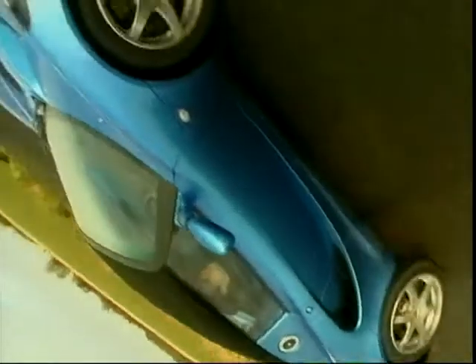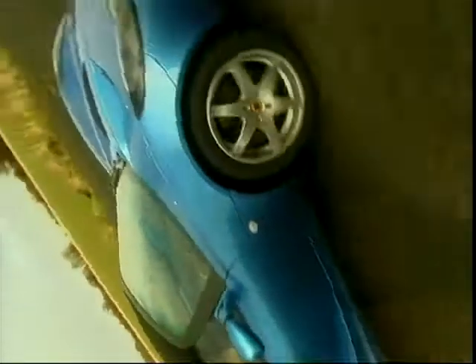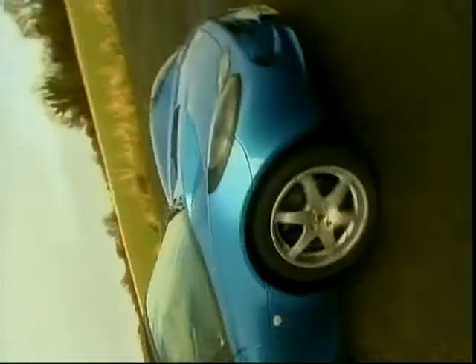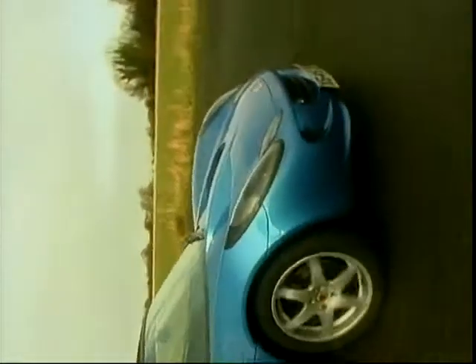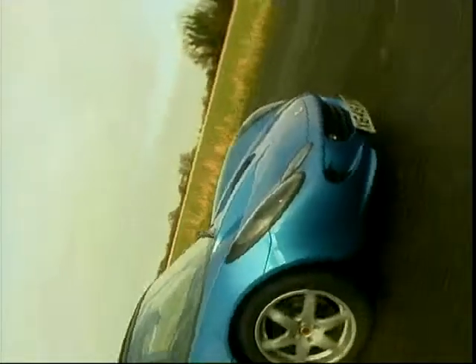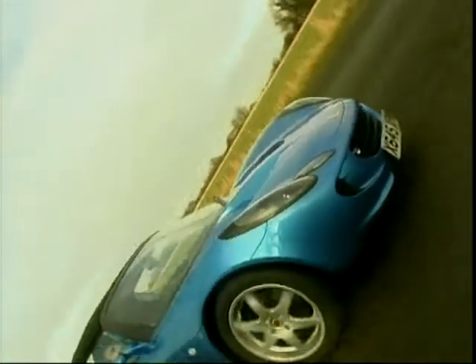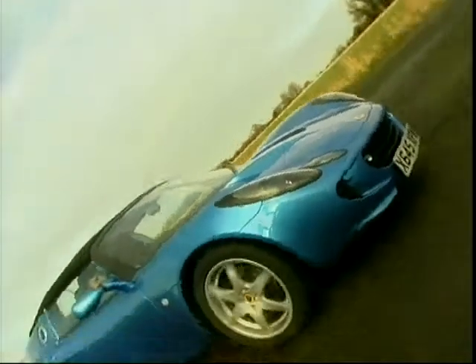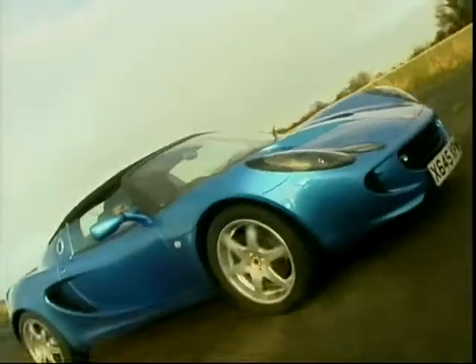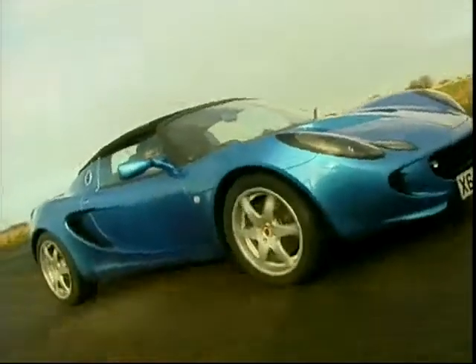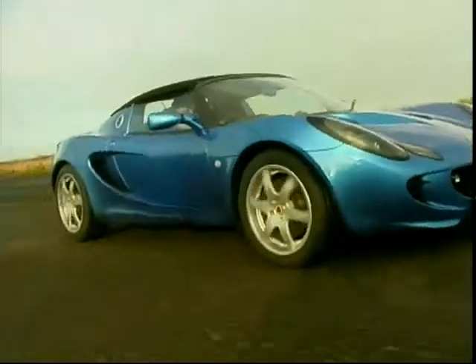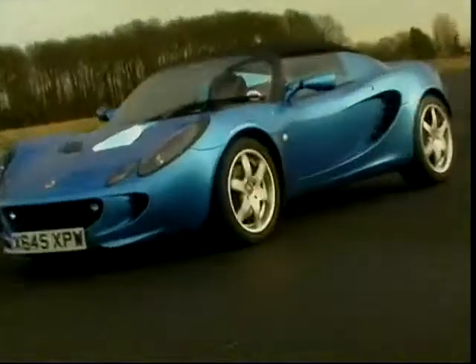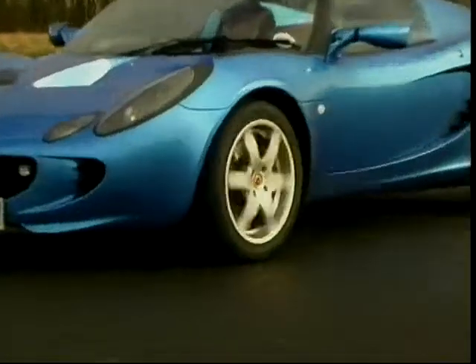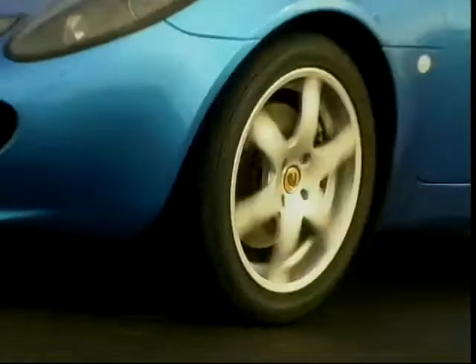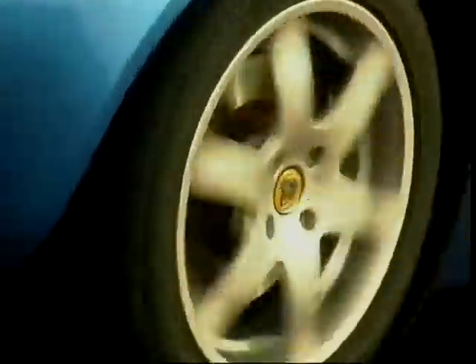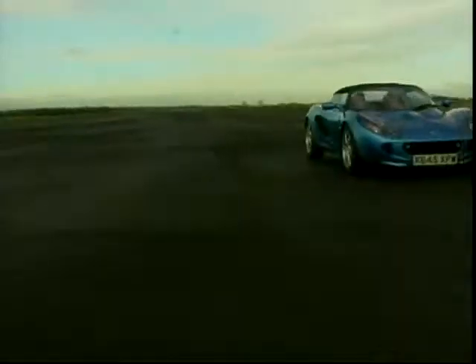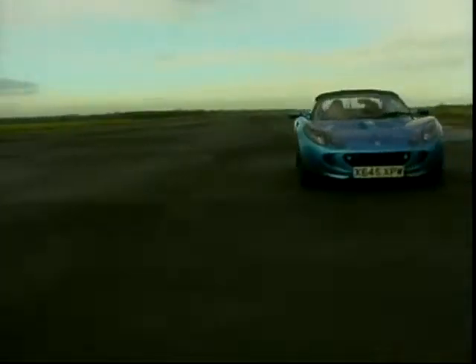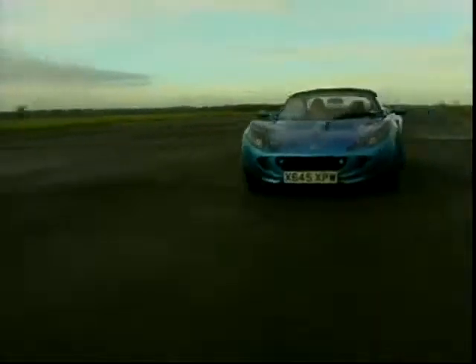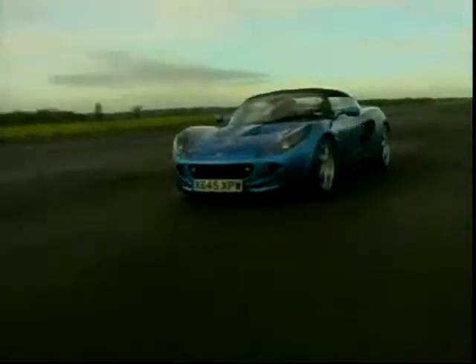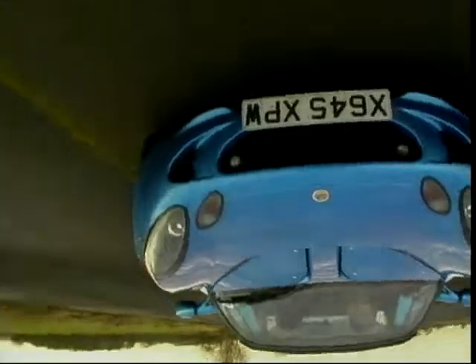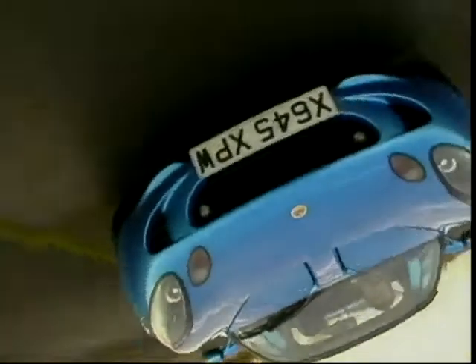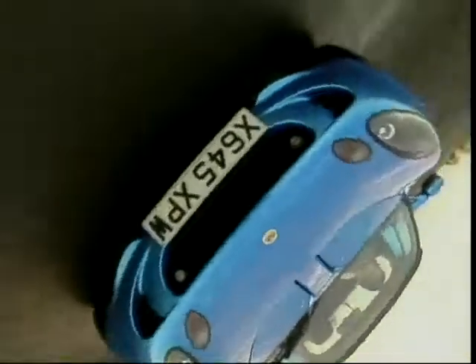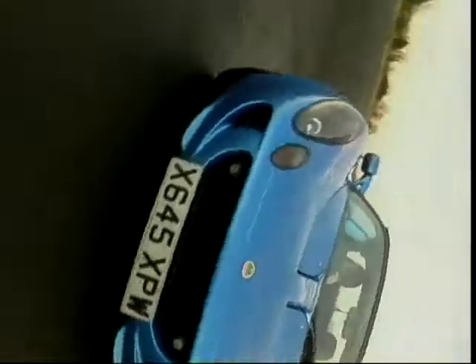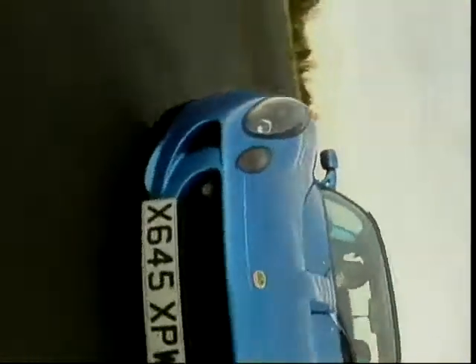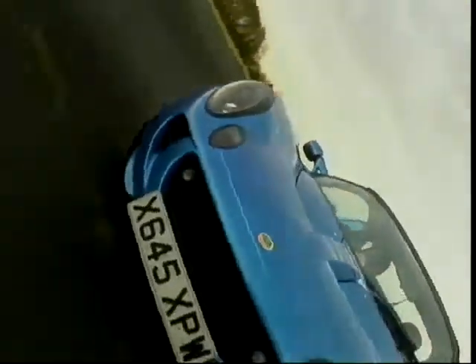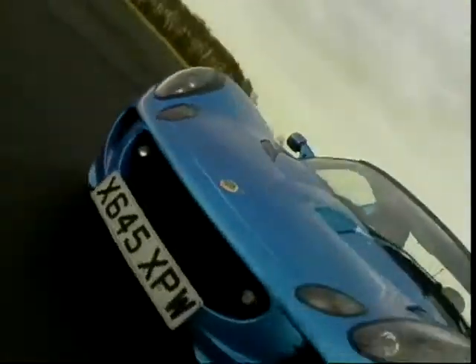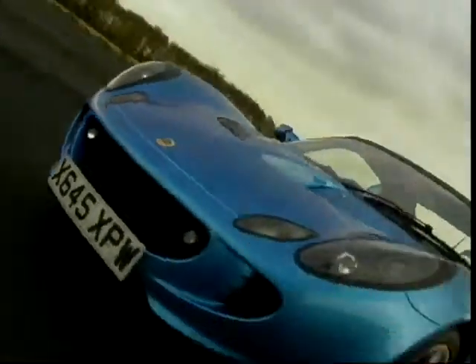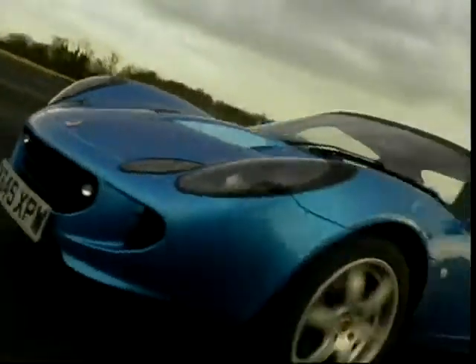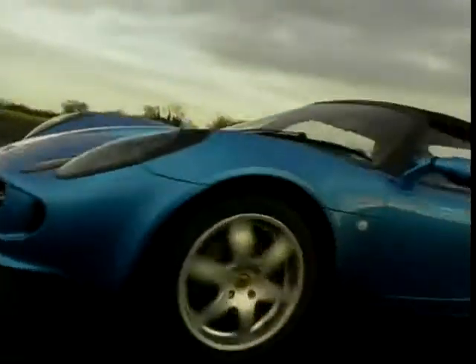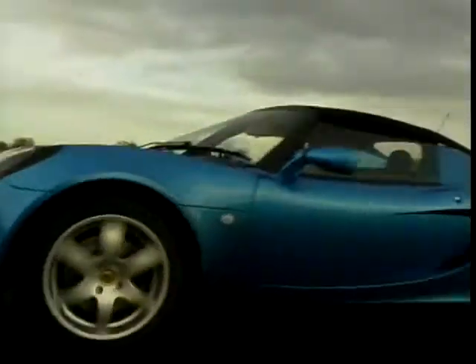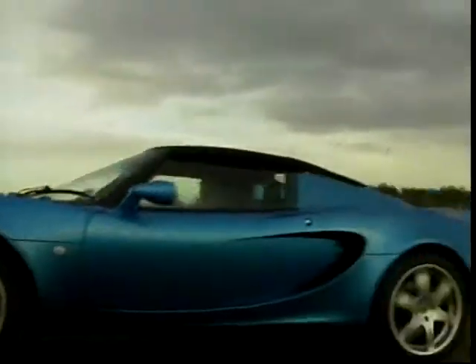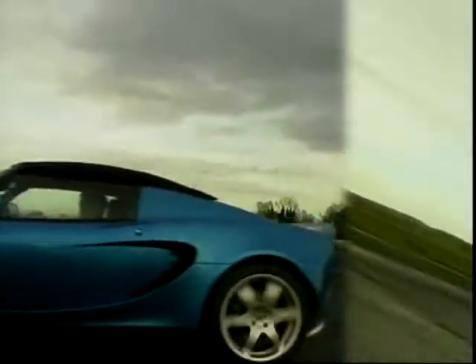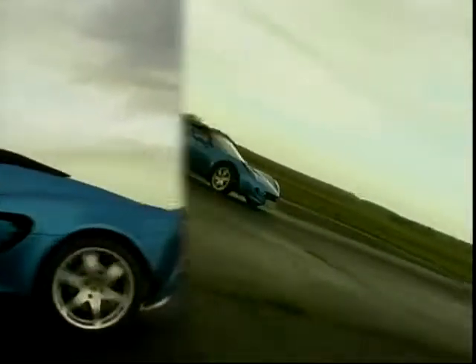The cream rises to the top, and you just cannot have a top ten sports car without a Lotus being in there somewhere.